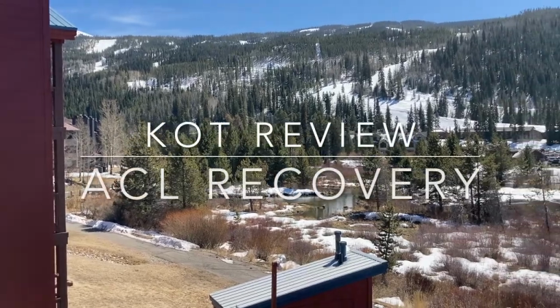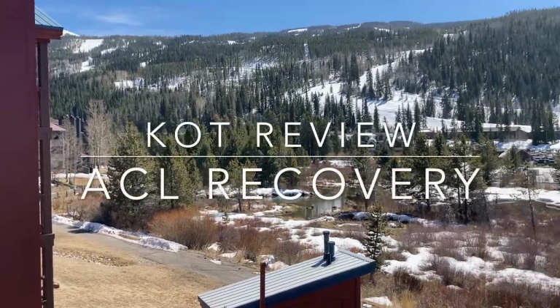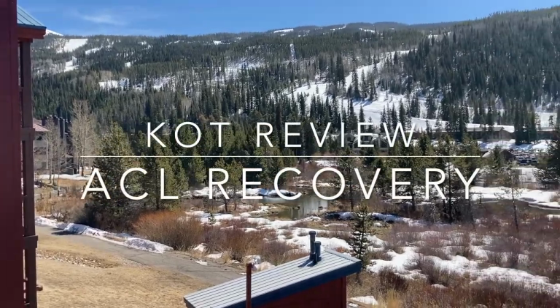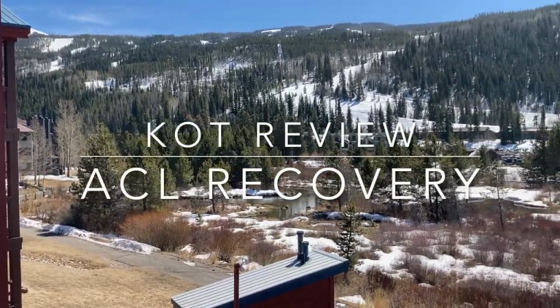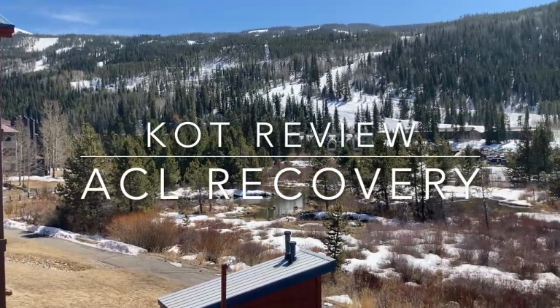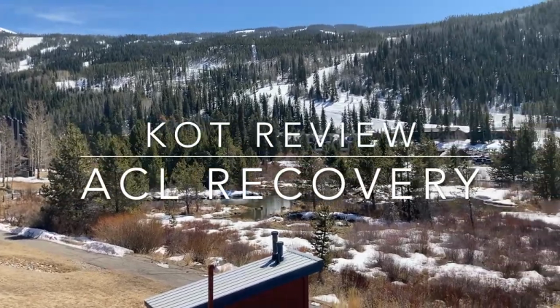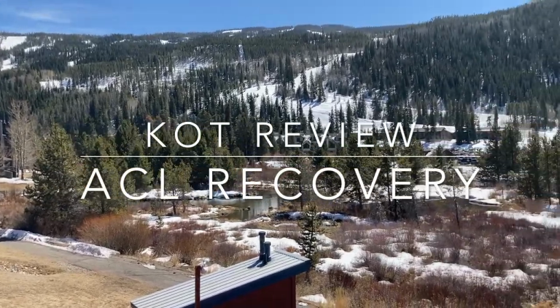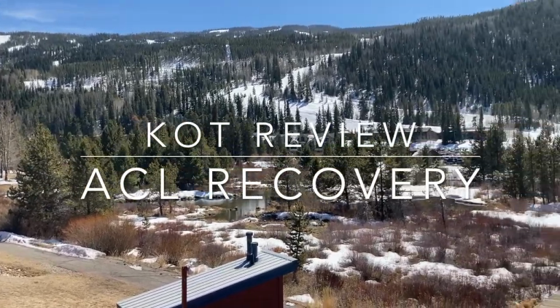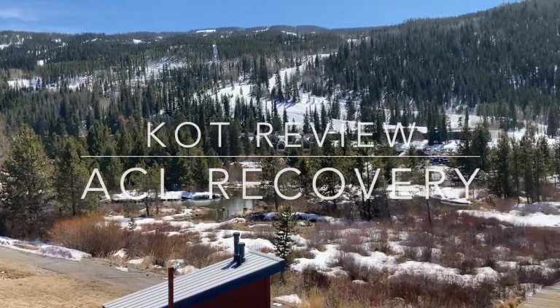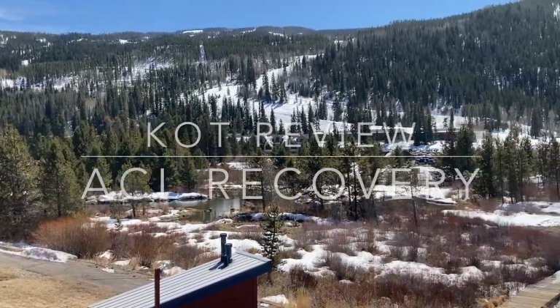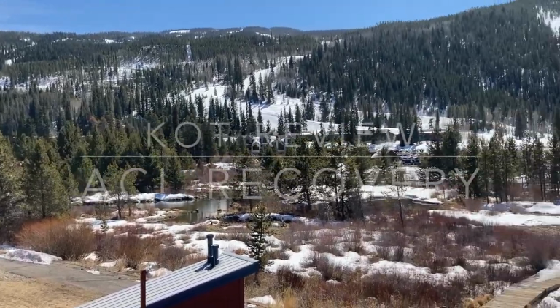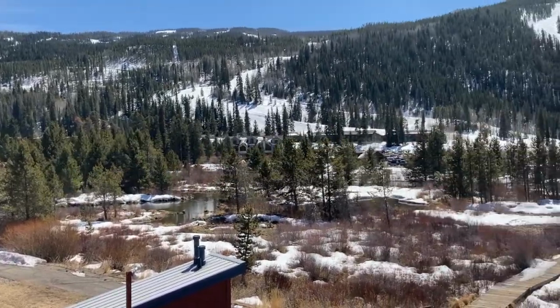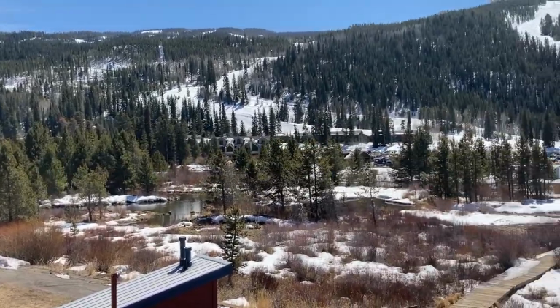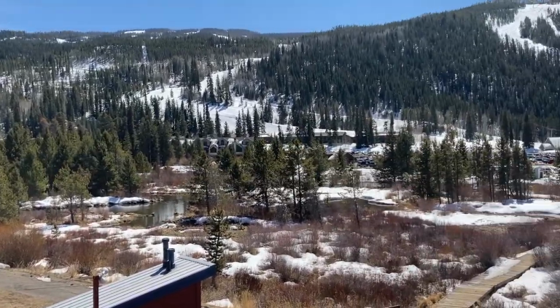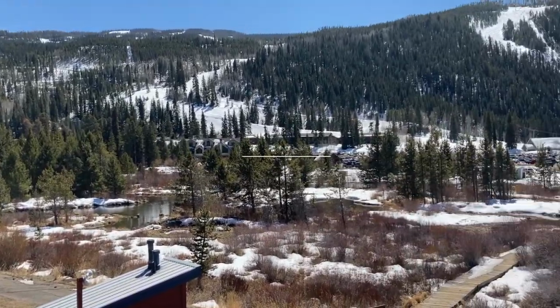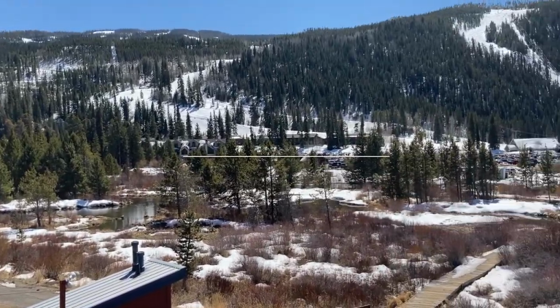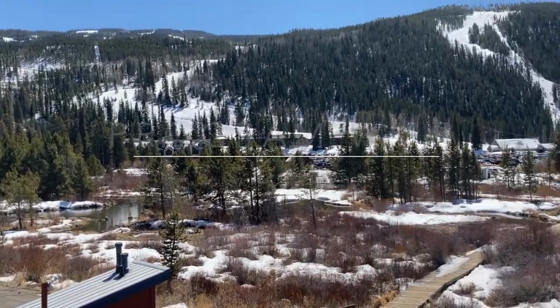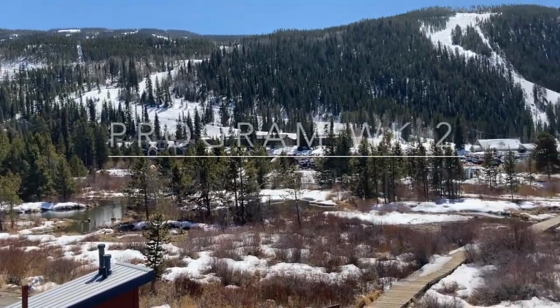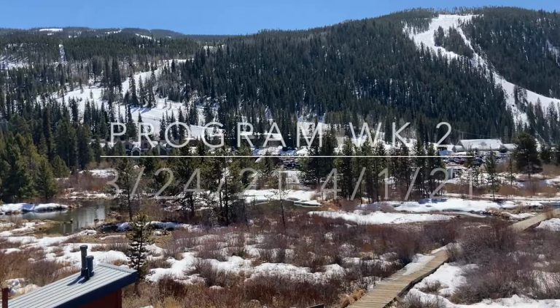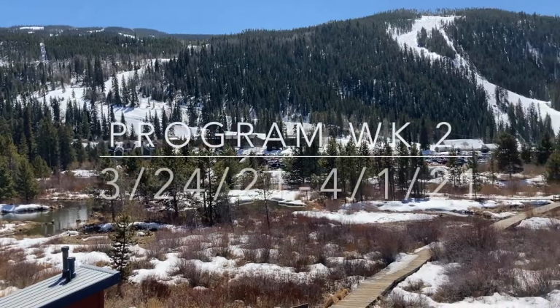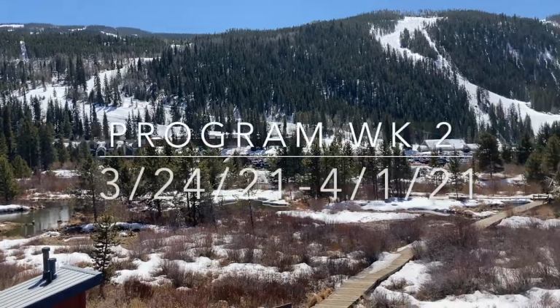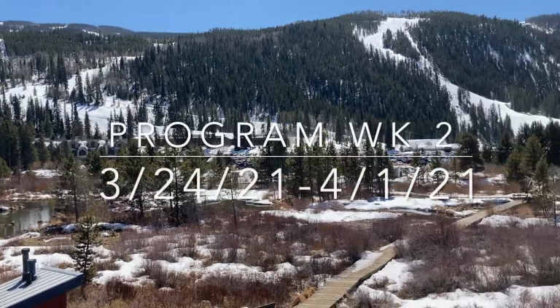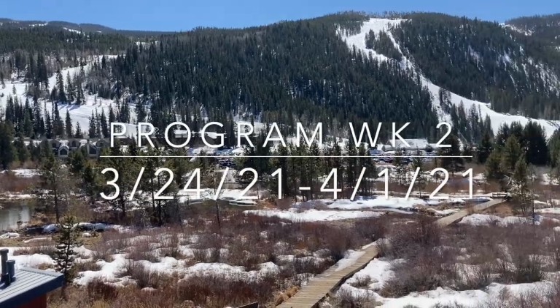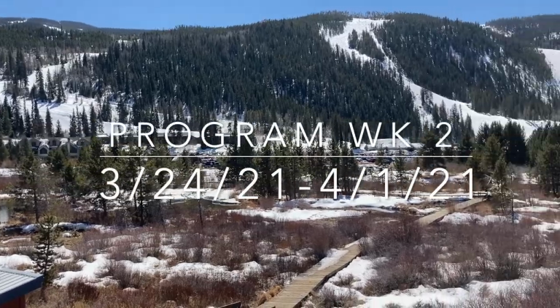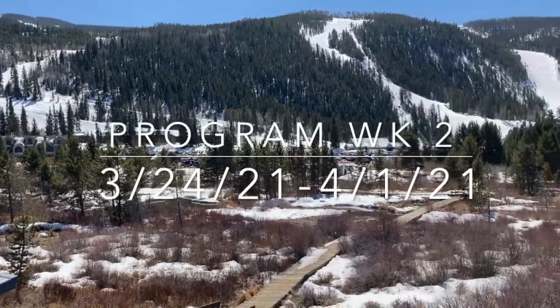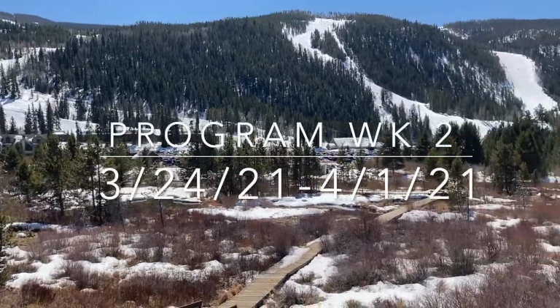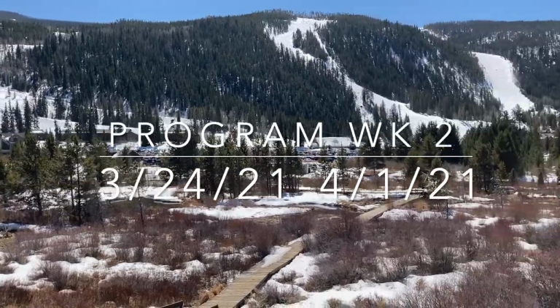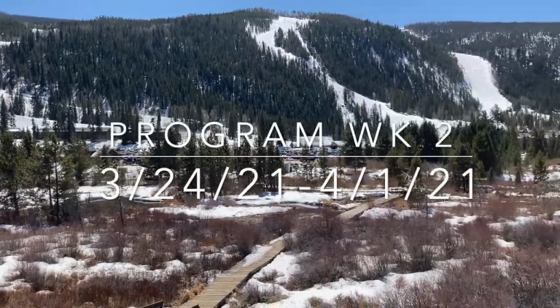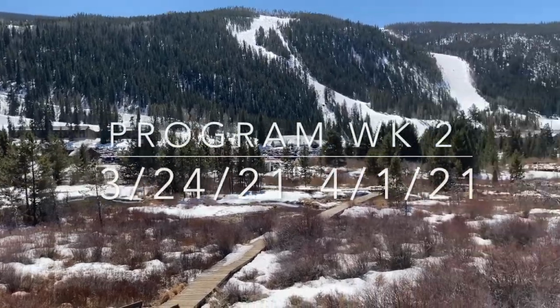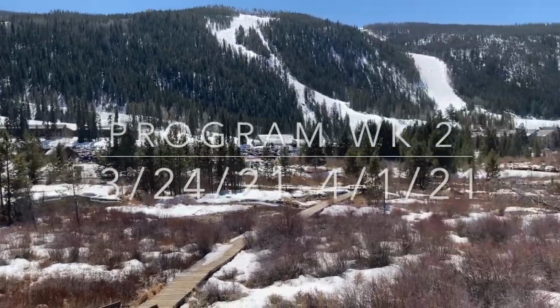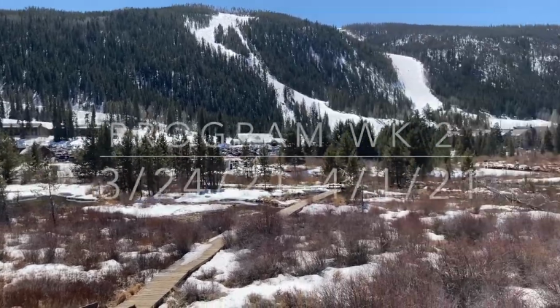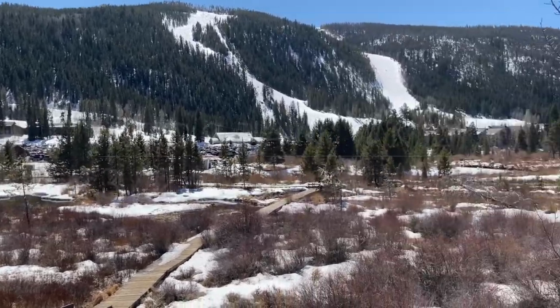Welcome to week 2 of my Knees Over Toes program review for ACL Reconstruction Surgery Recovery.